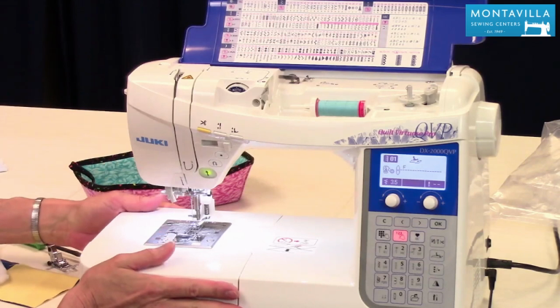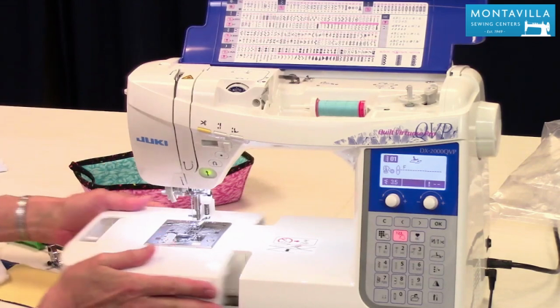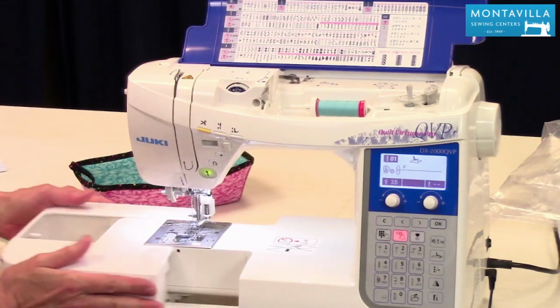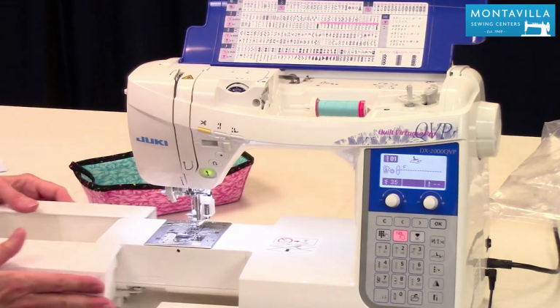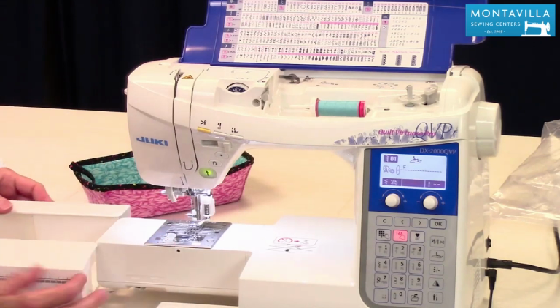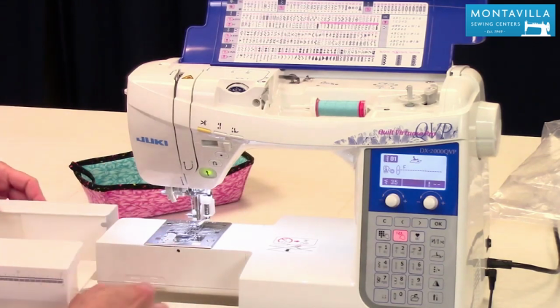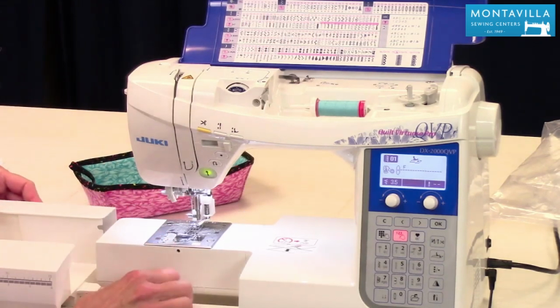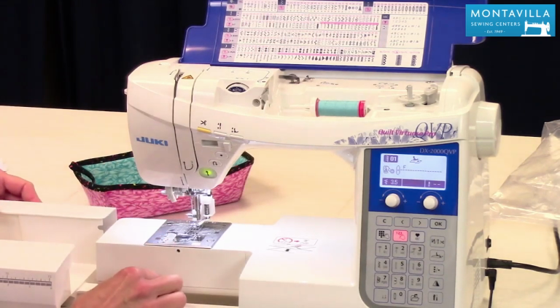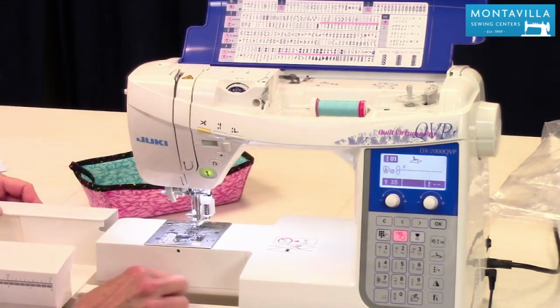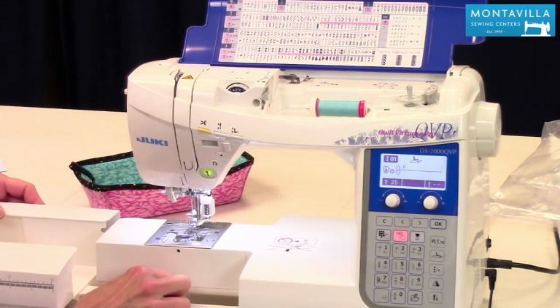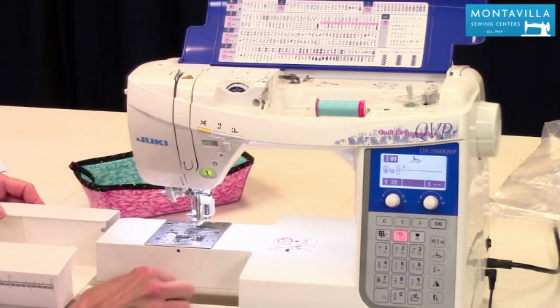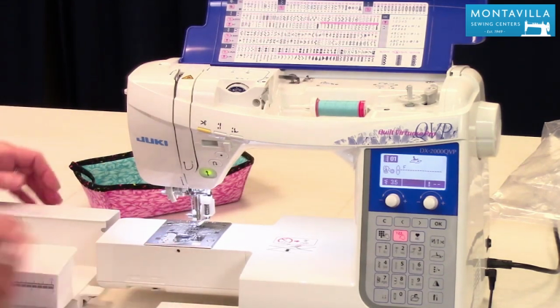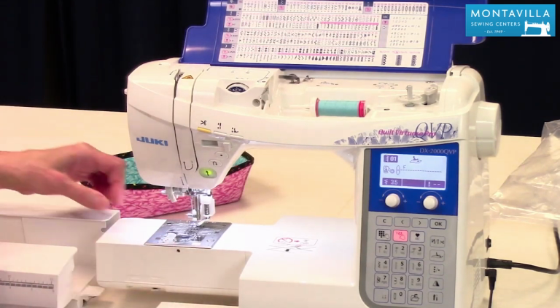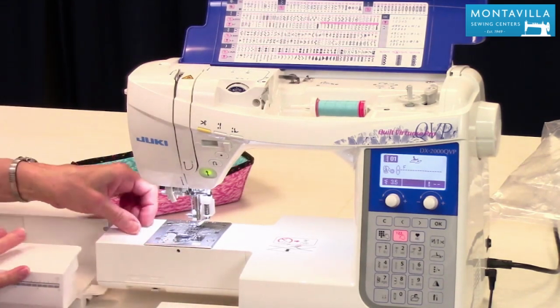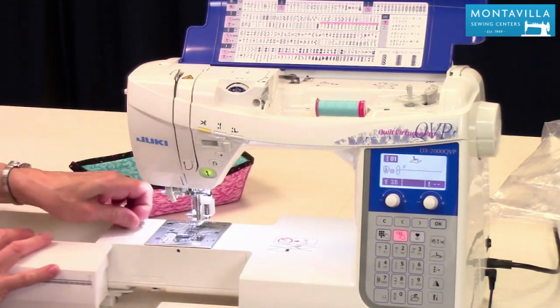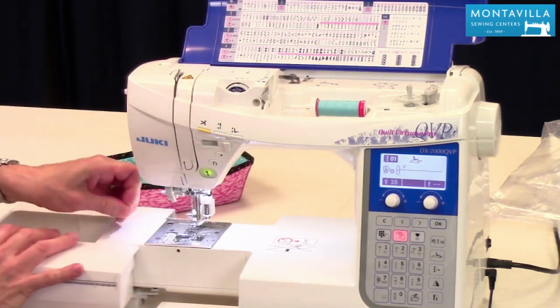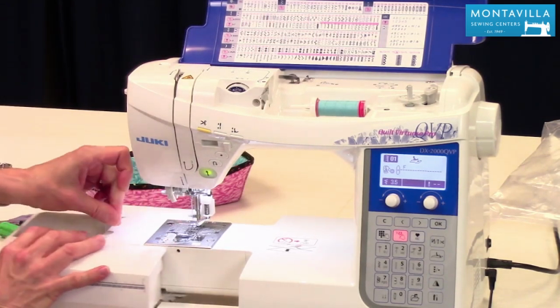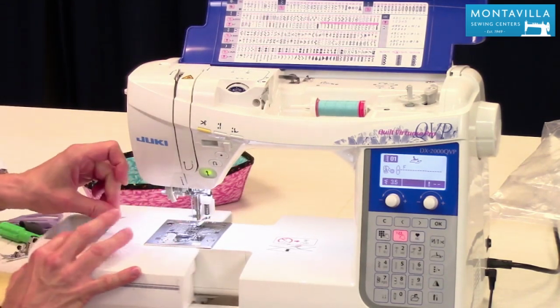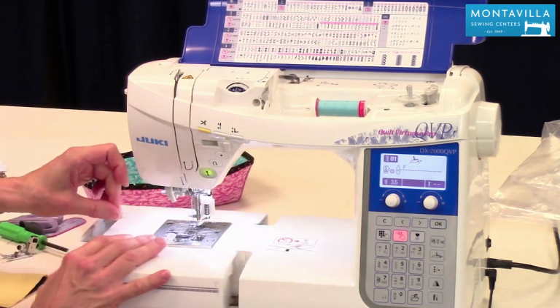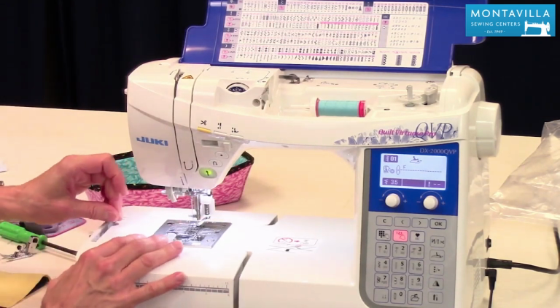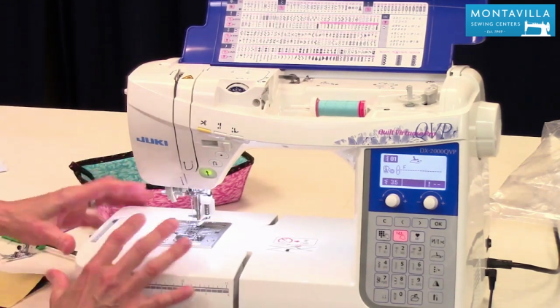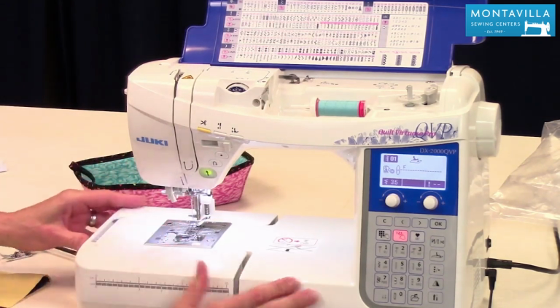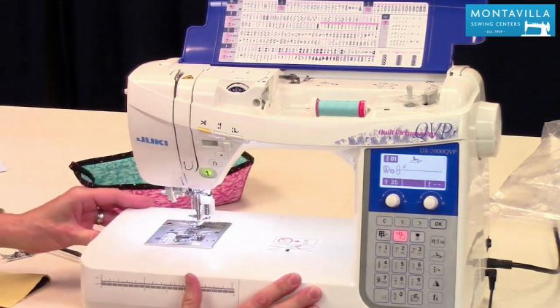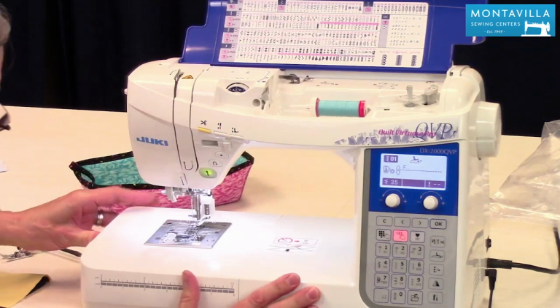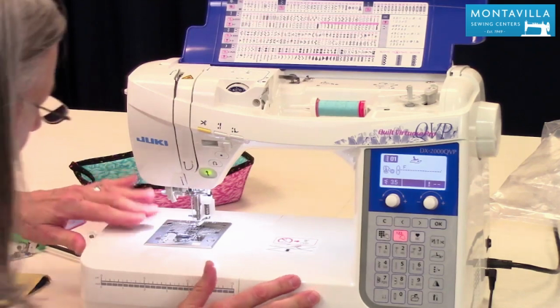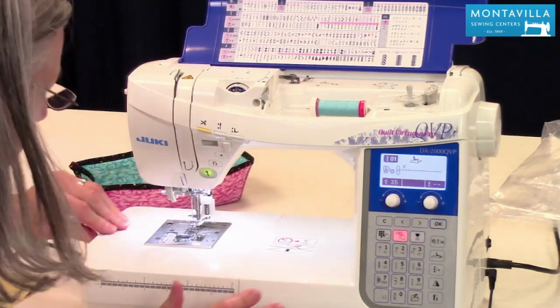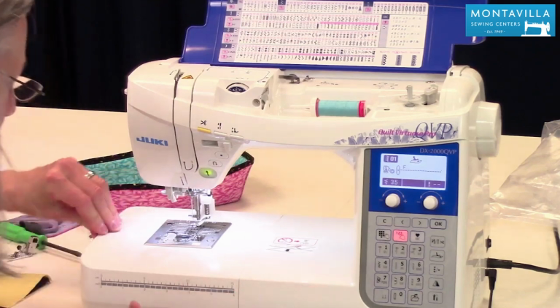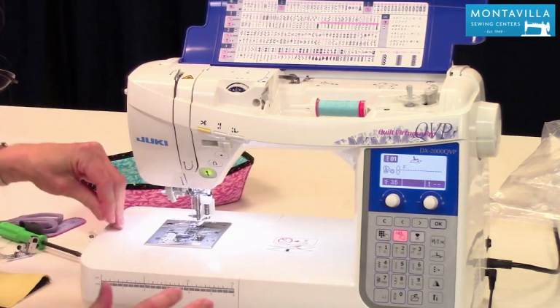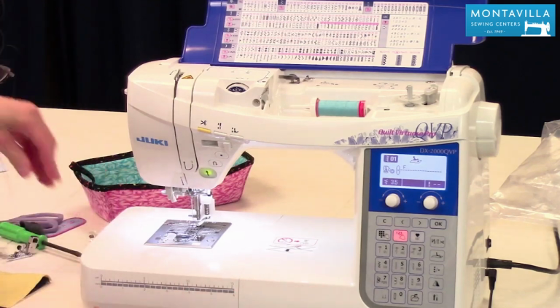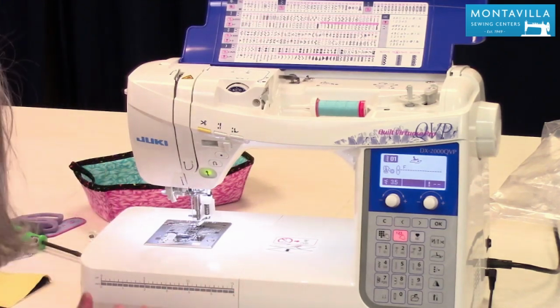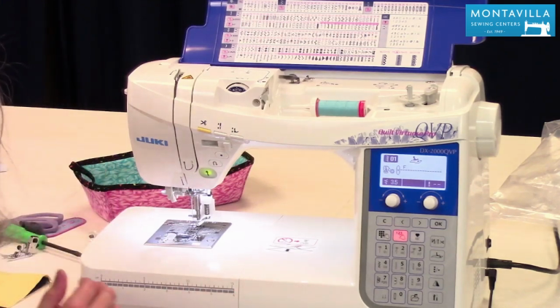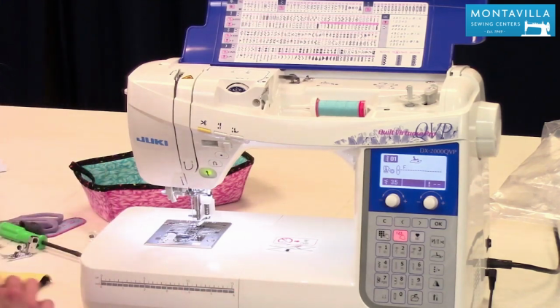Pull off your accessory tray, lower the feed dogs, and there you go. That's ready for free motion quilting.